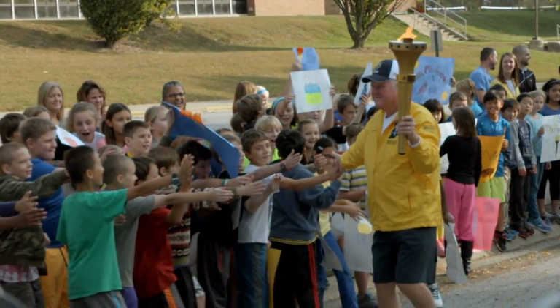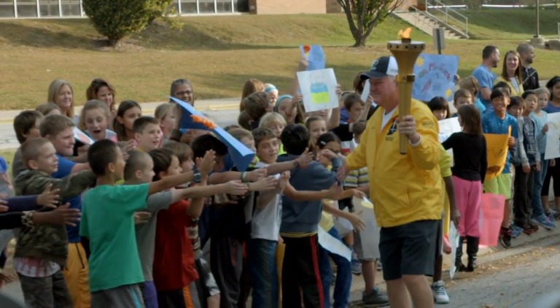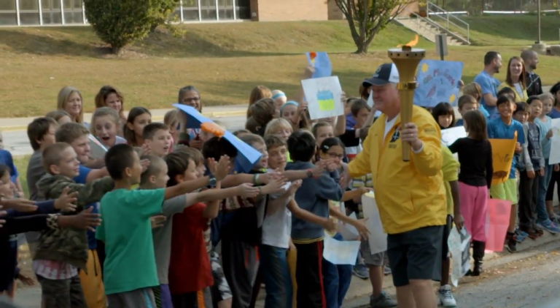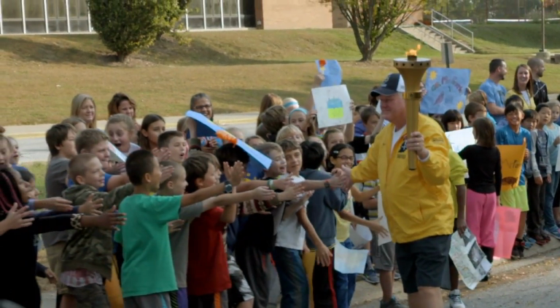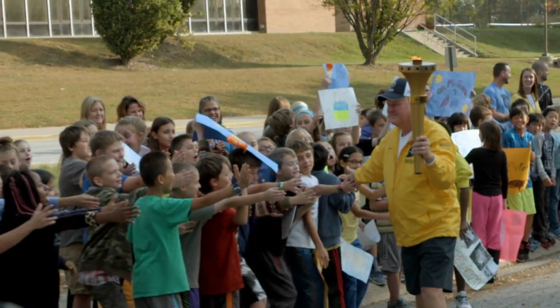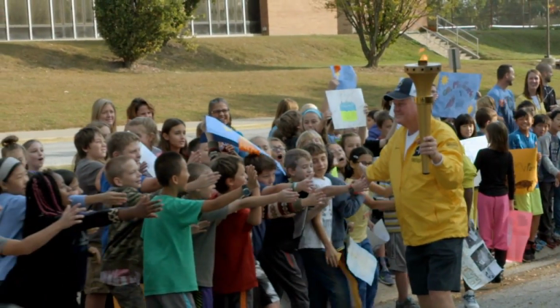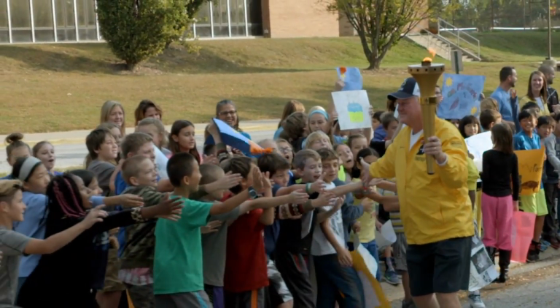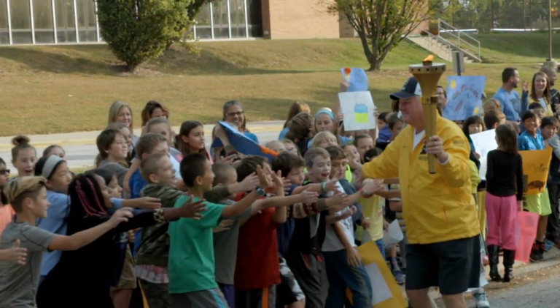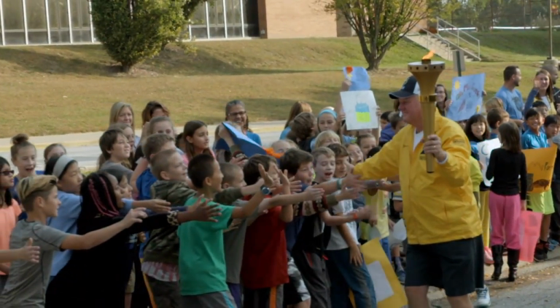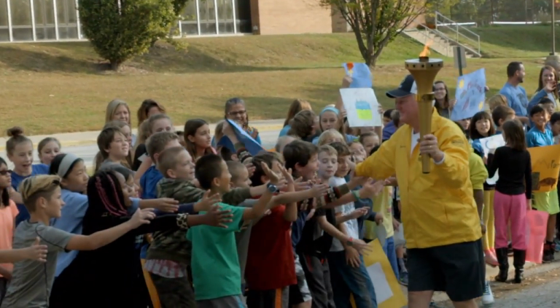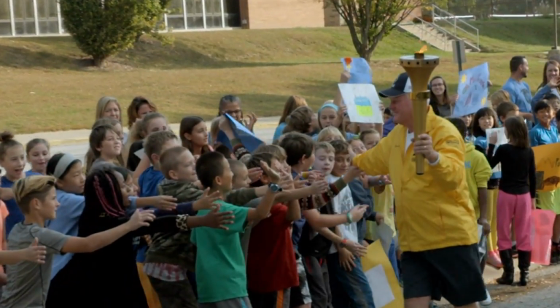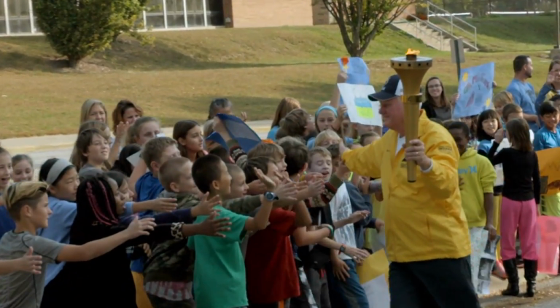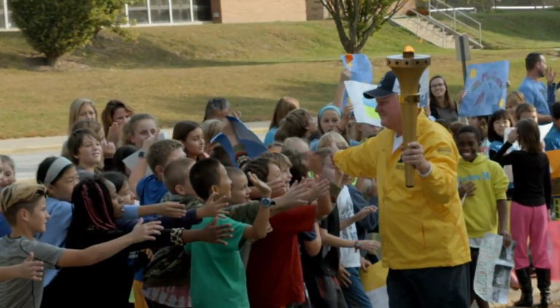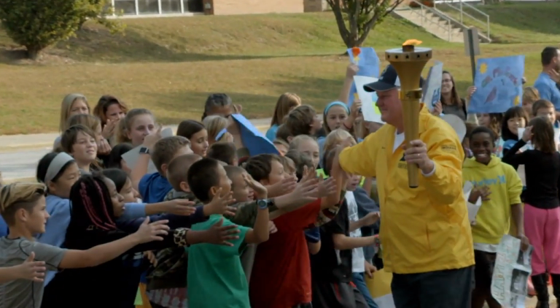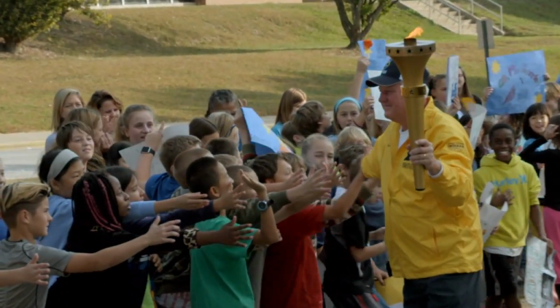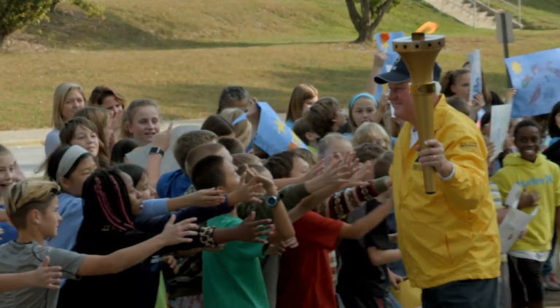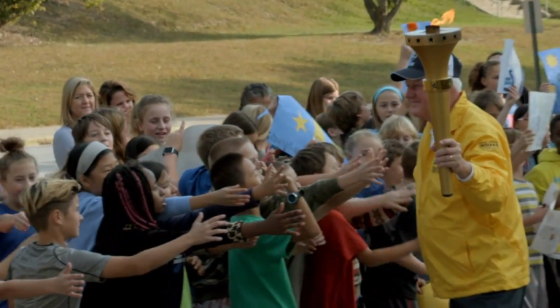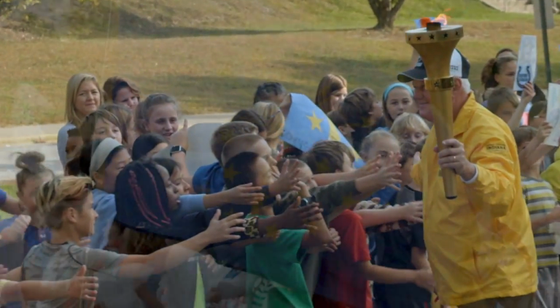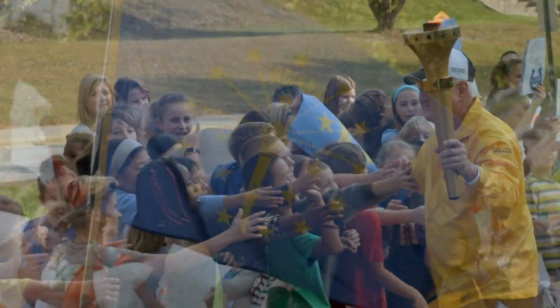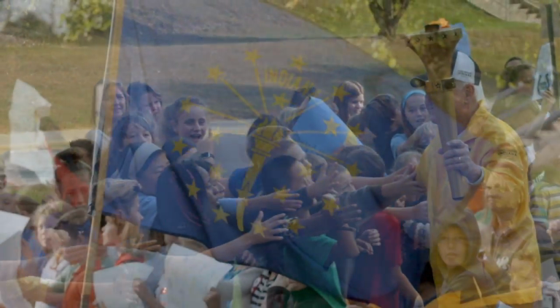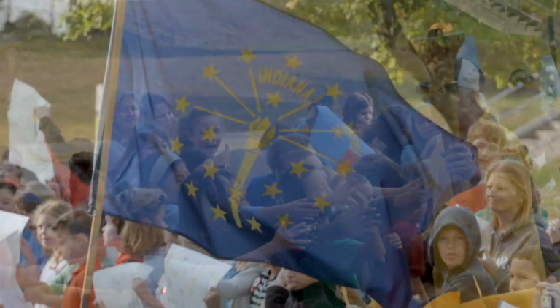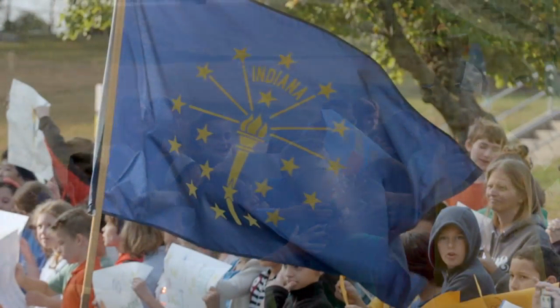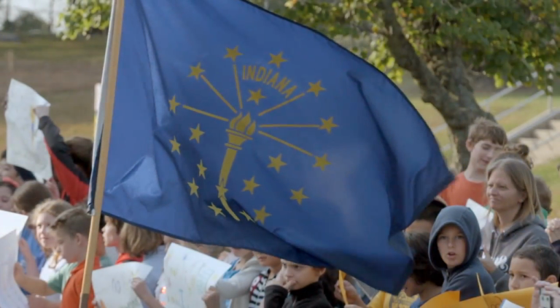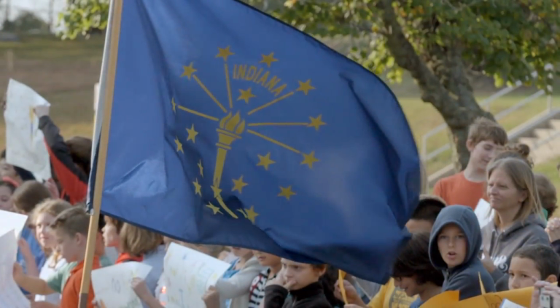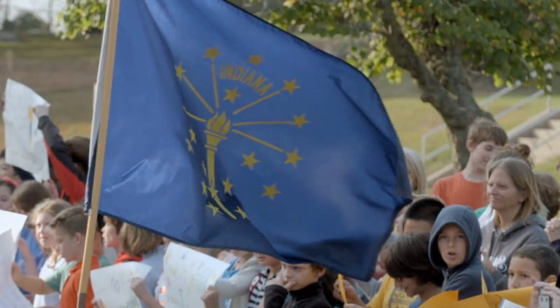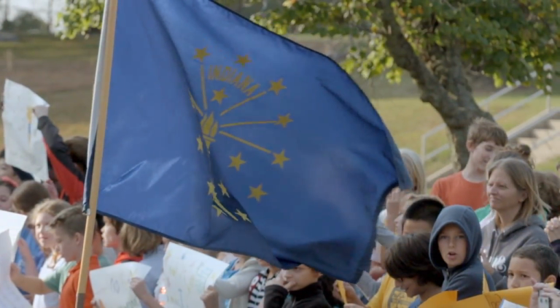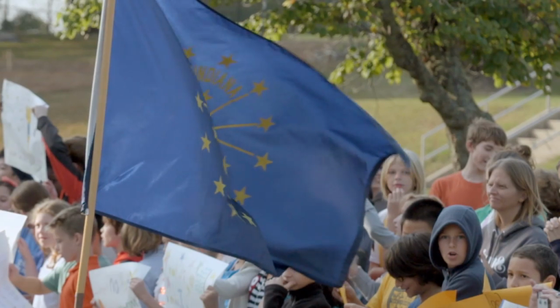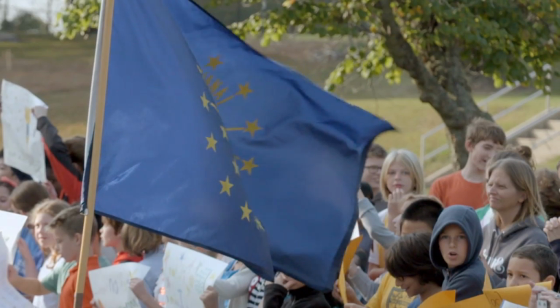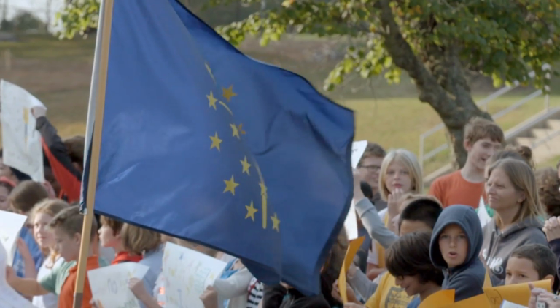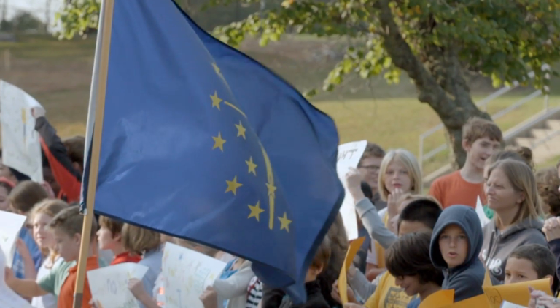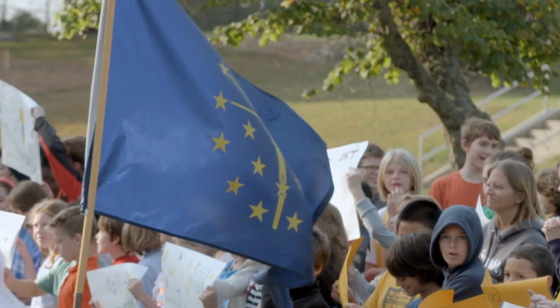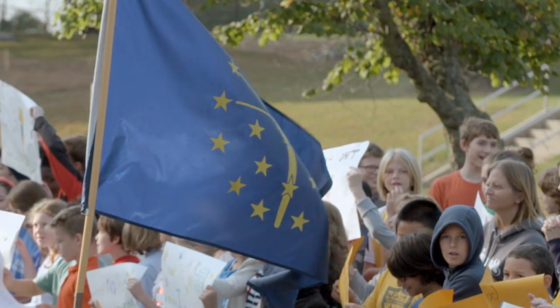And since we have the torch as the iconic symbol of our state flag — the Torch of Liberty — it was a perfect tie-in.